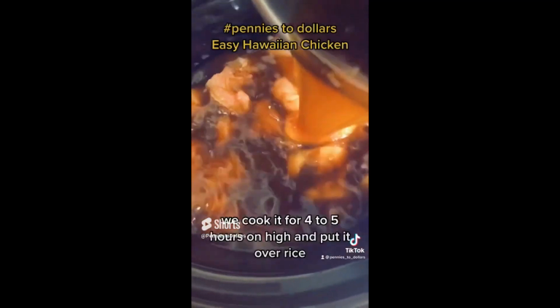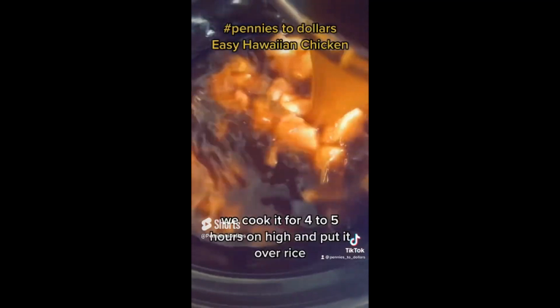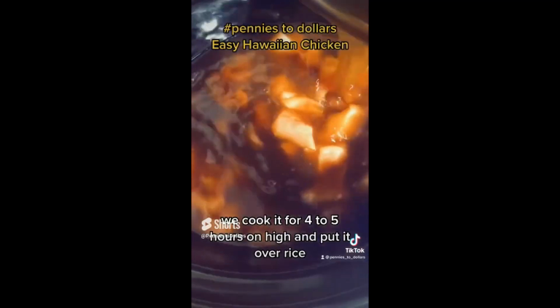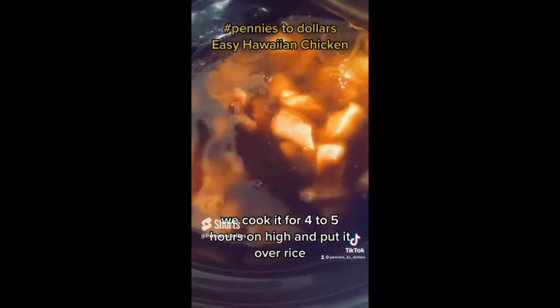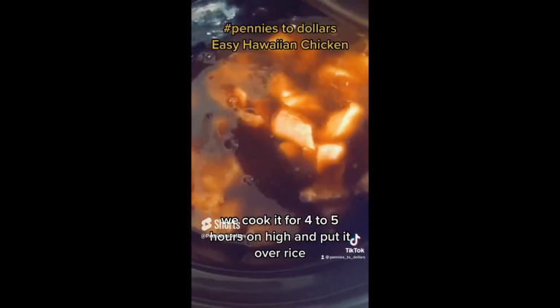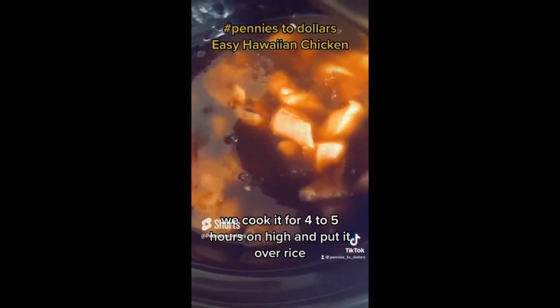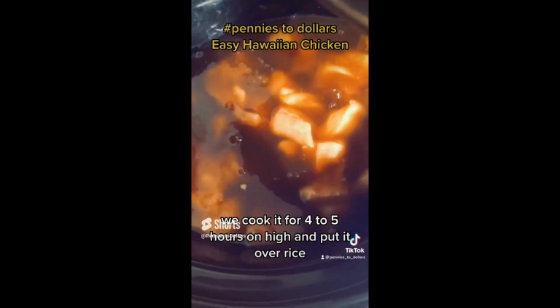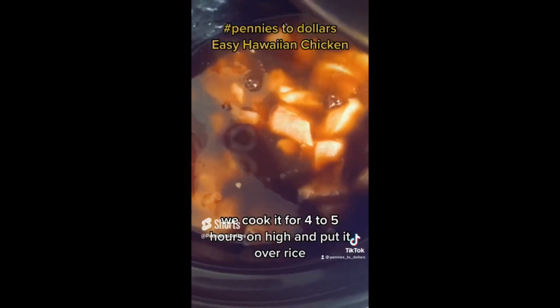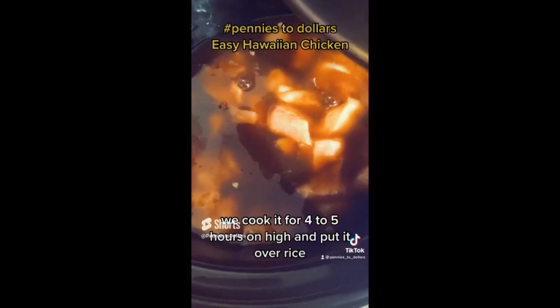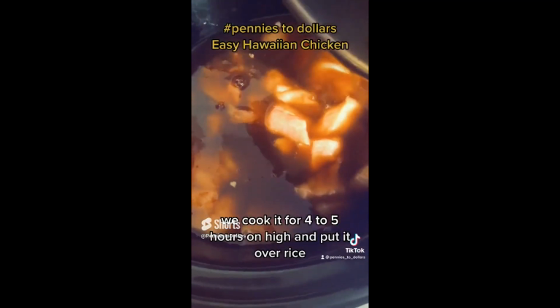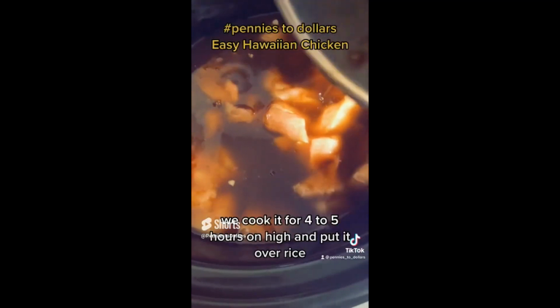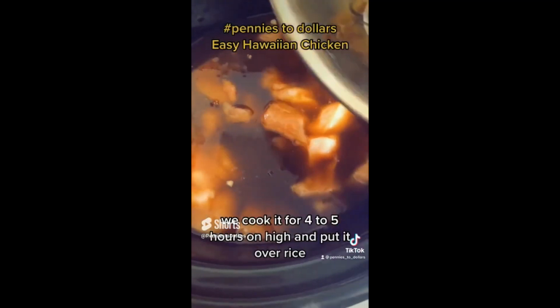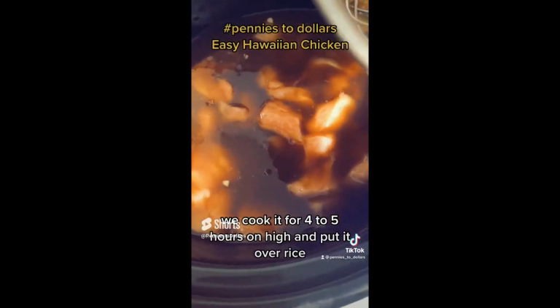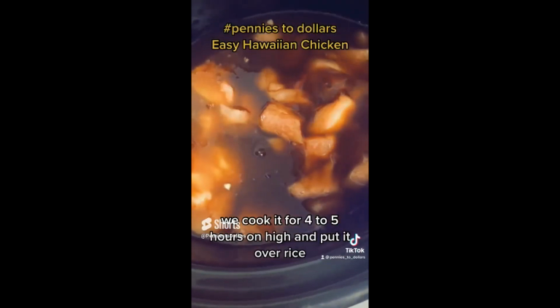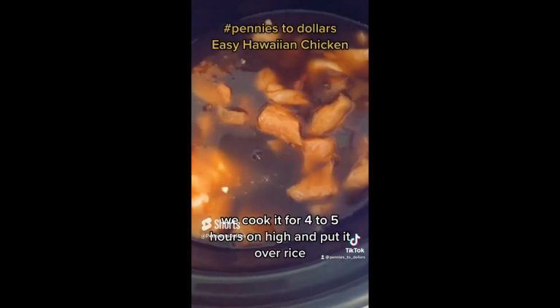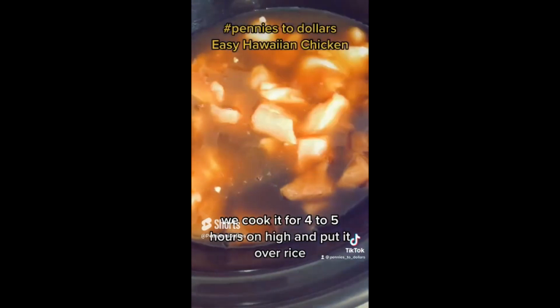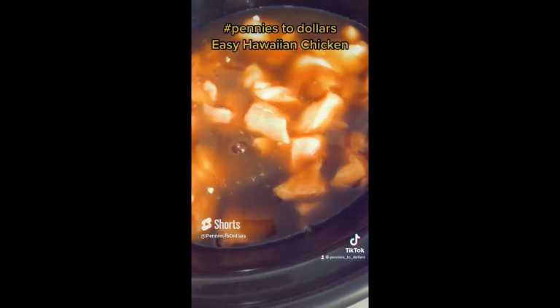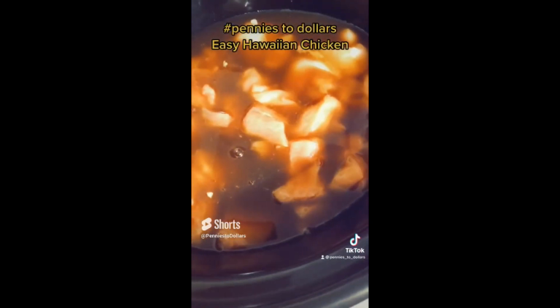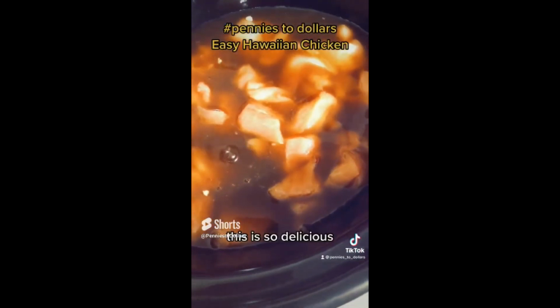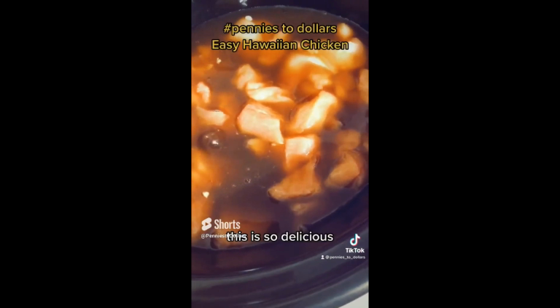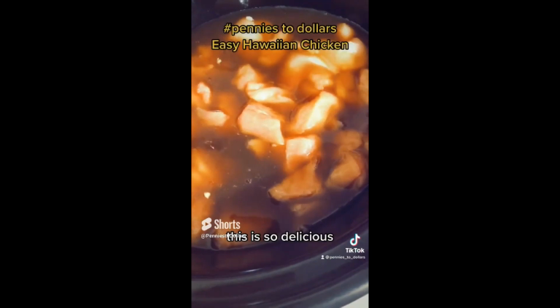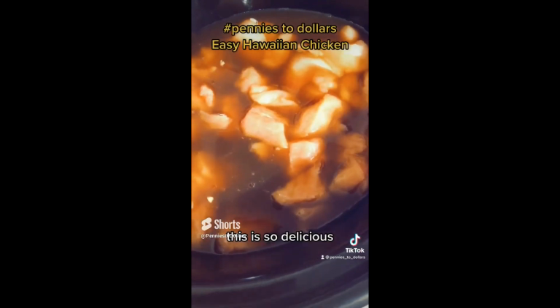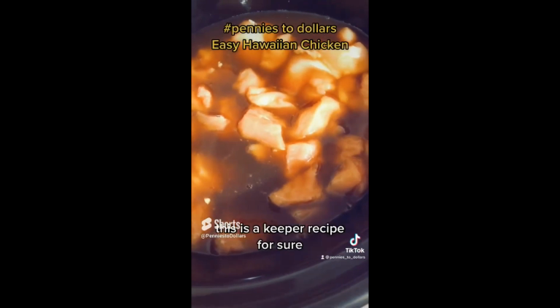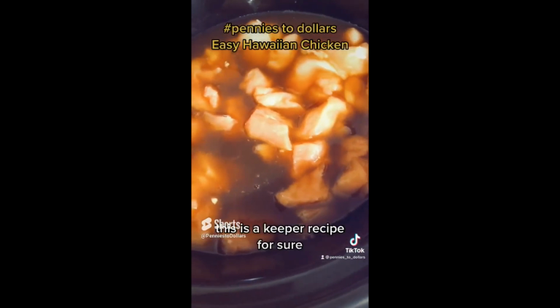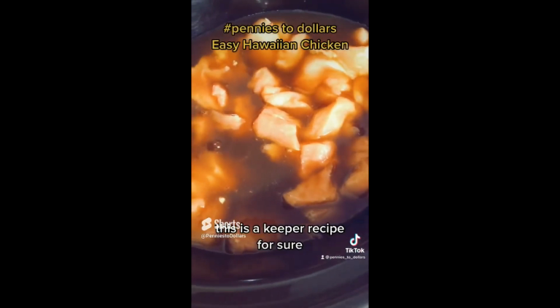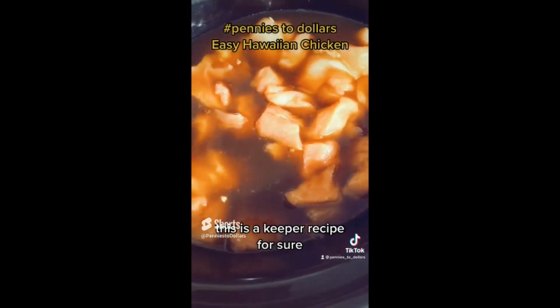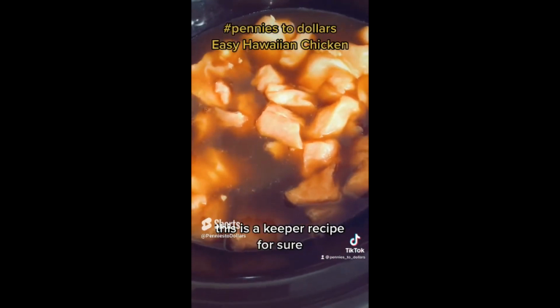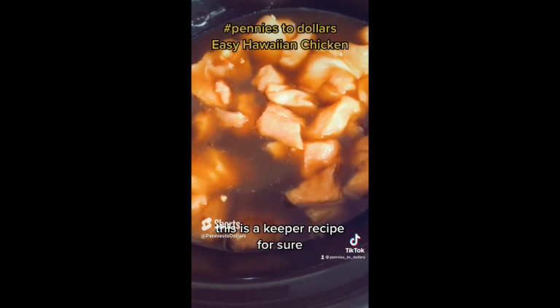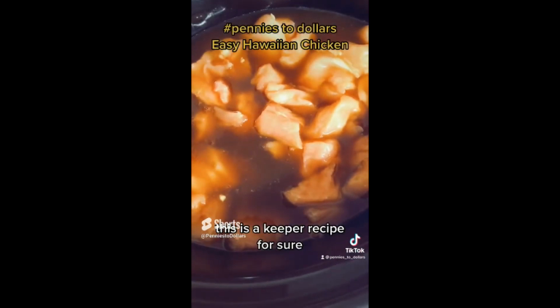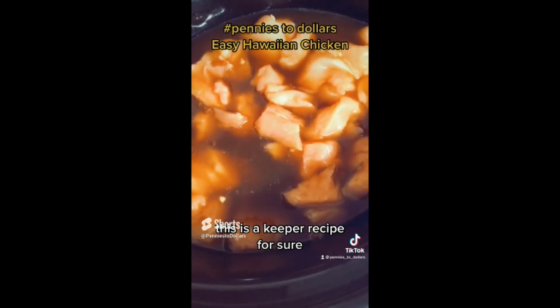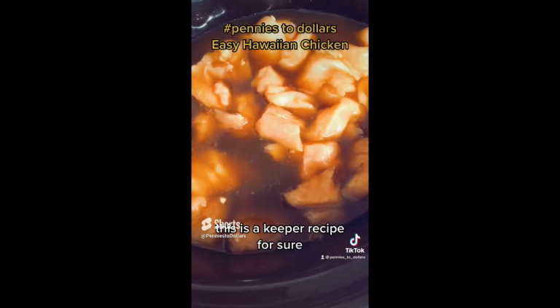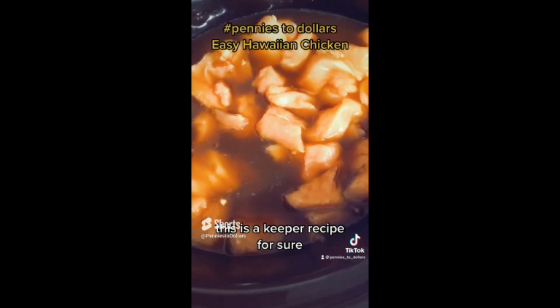We cook it for four to five hours on high and put it over rice. This is so delicious. This is a keeper recipe for sure.